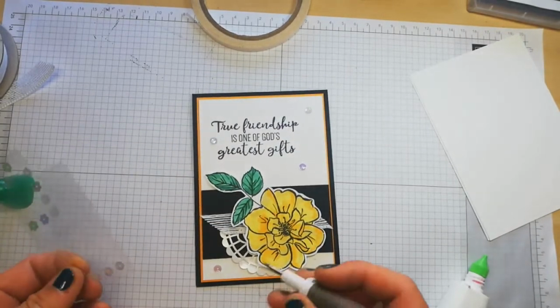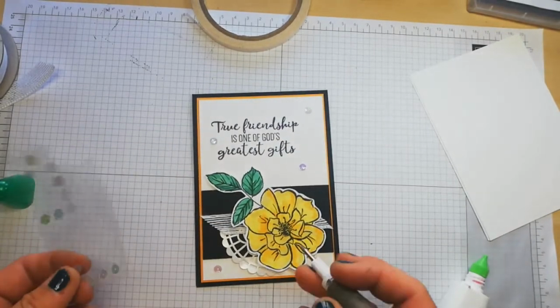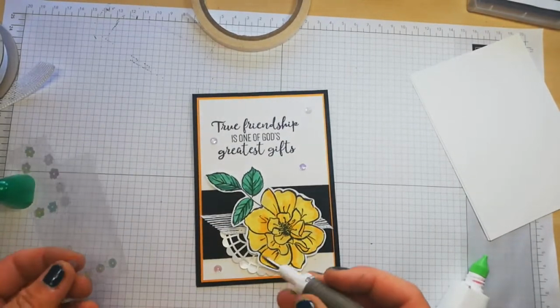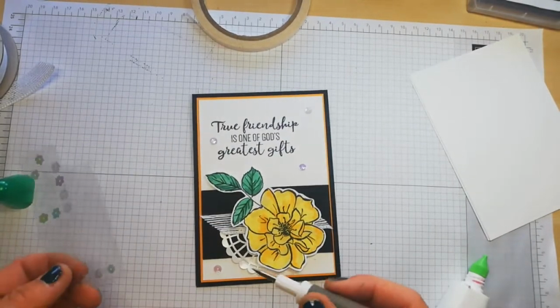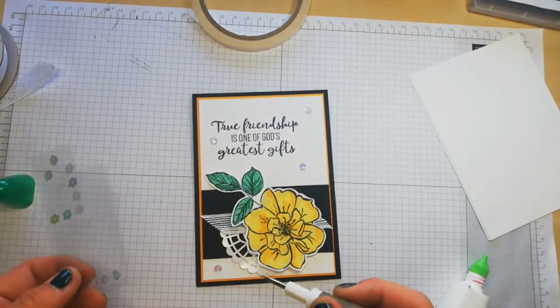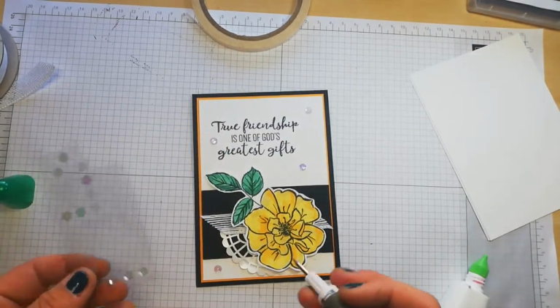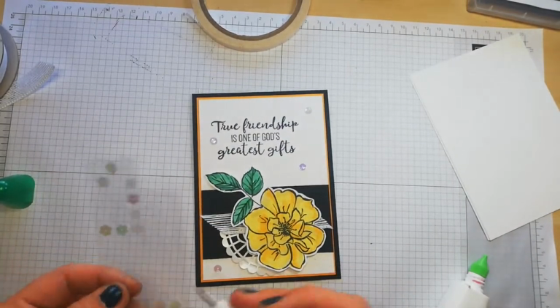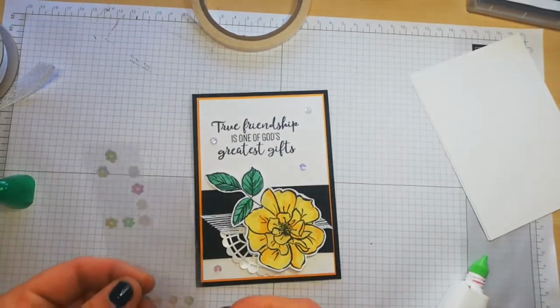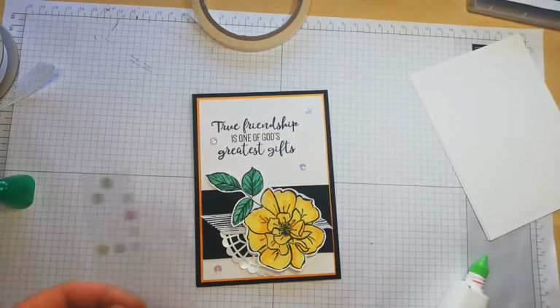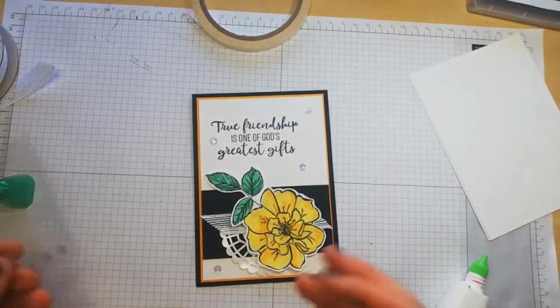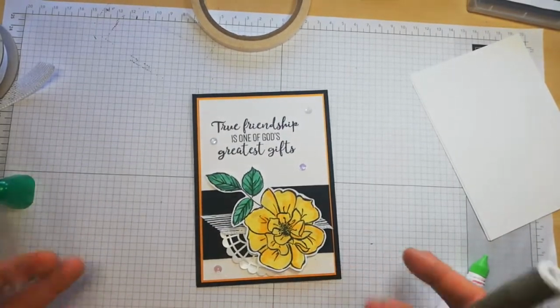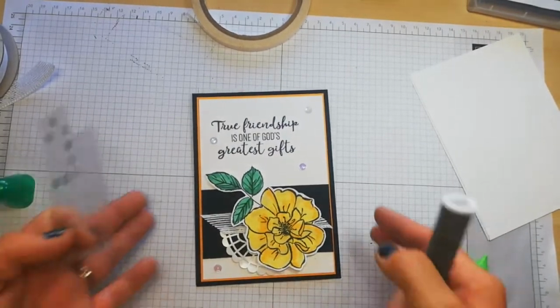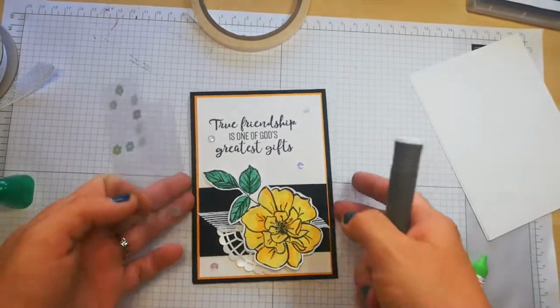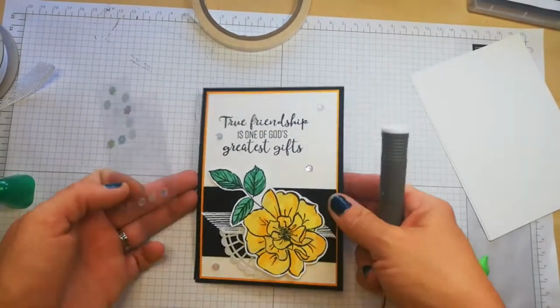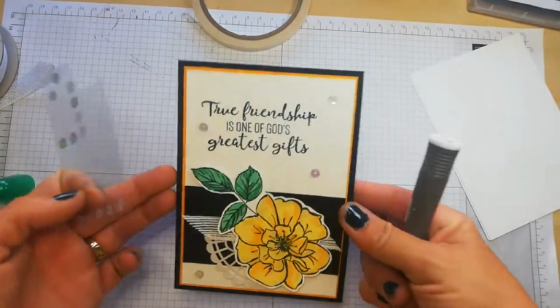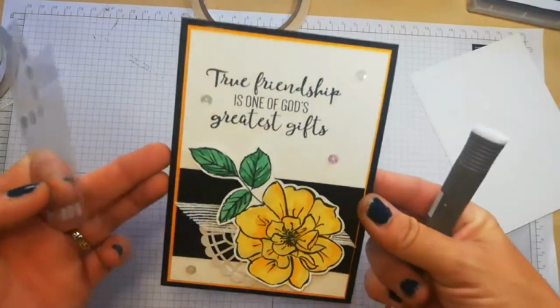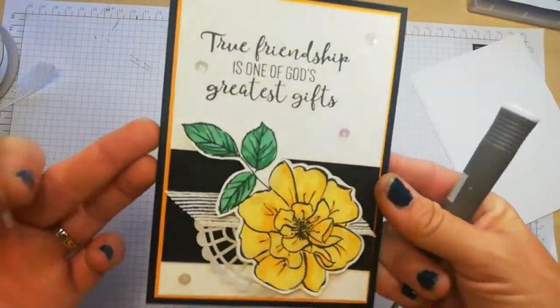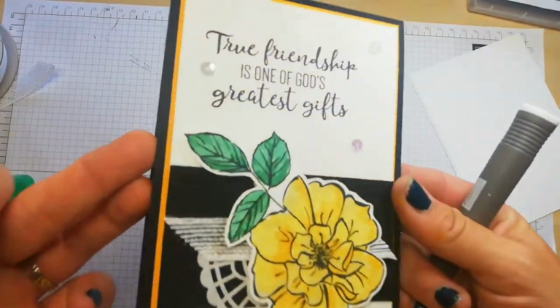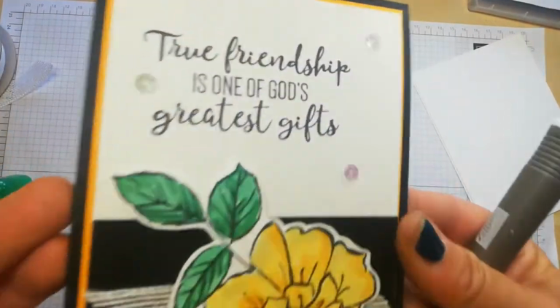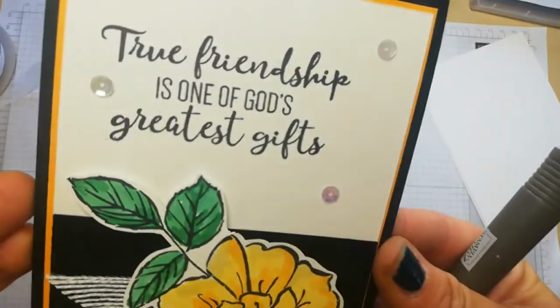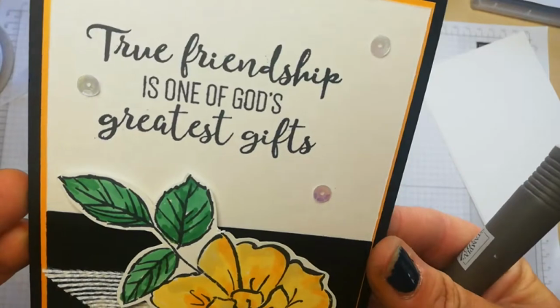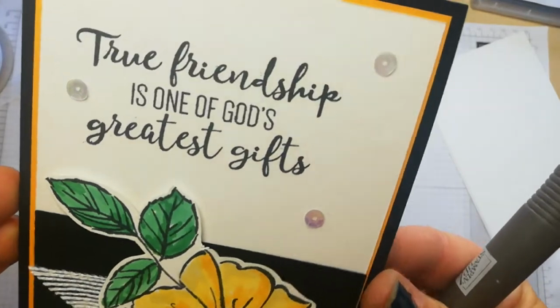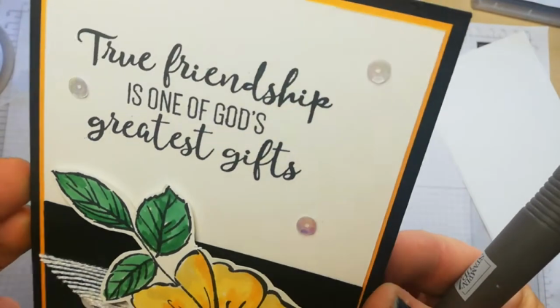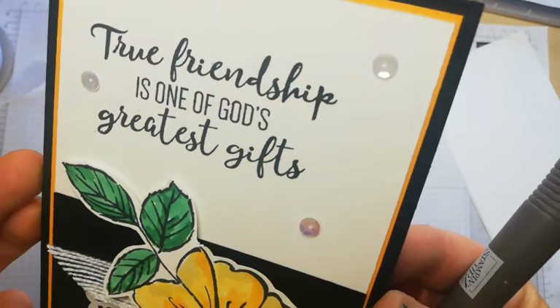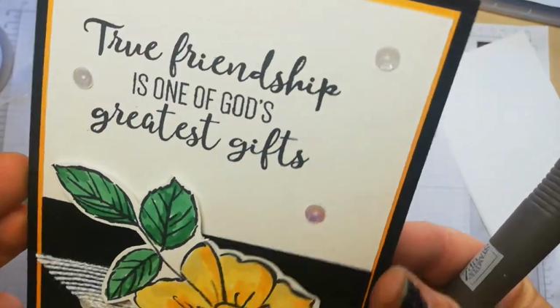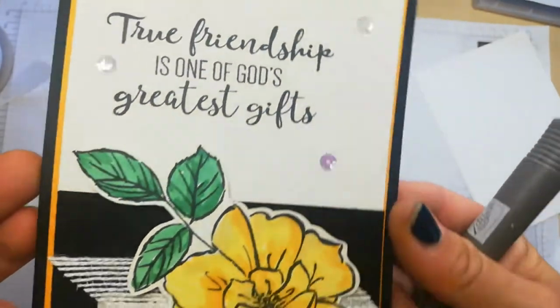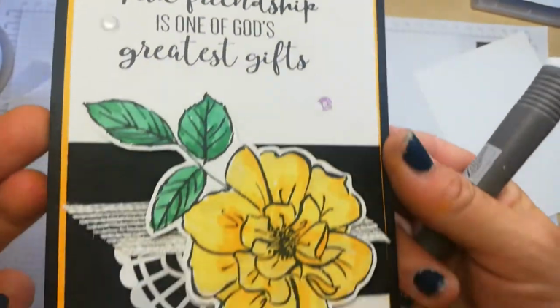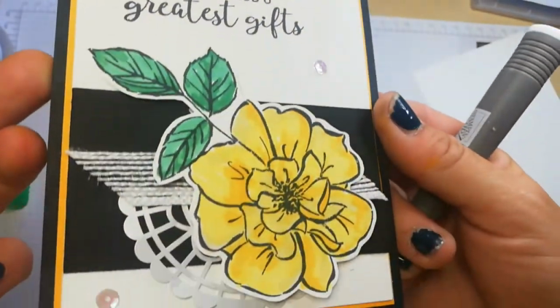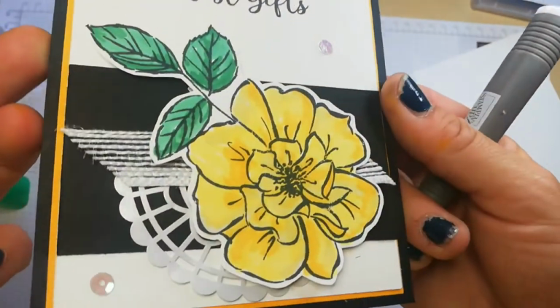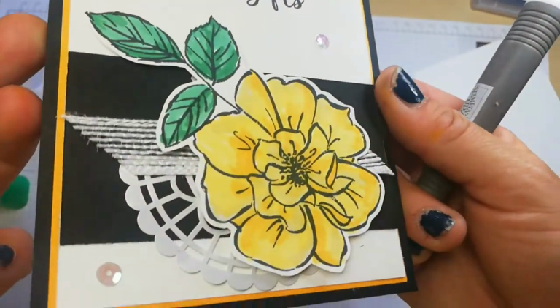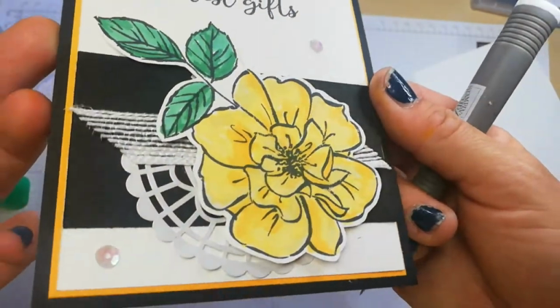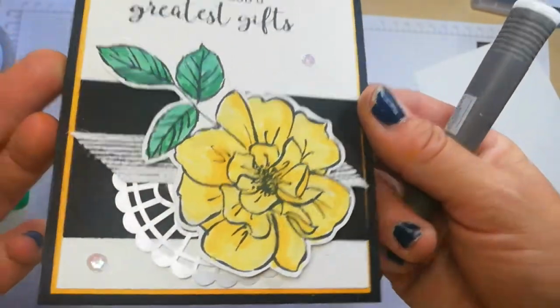Stunning. Does it need another one? No, I think four is plenty. So there's our first card — isn't that gorgeous? So let me set that at the side.